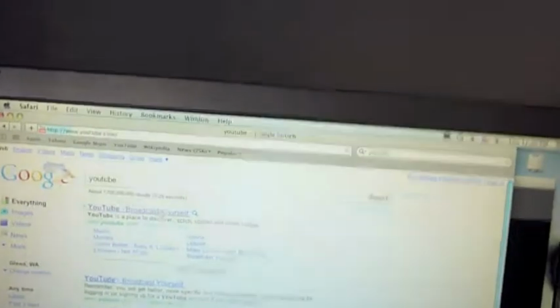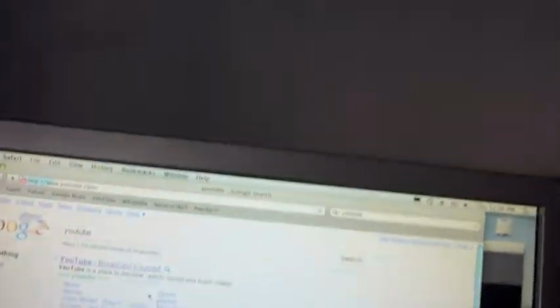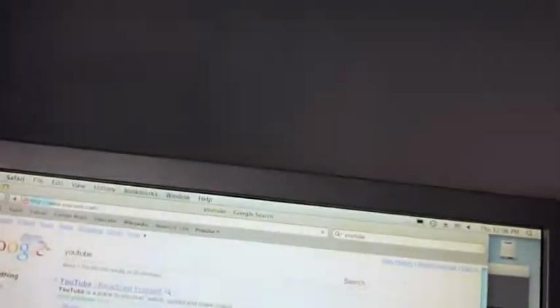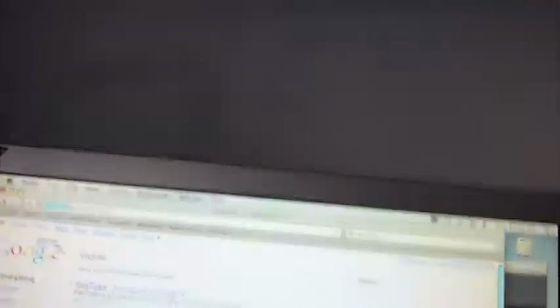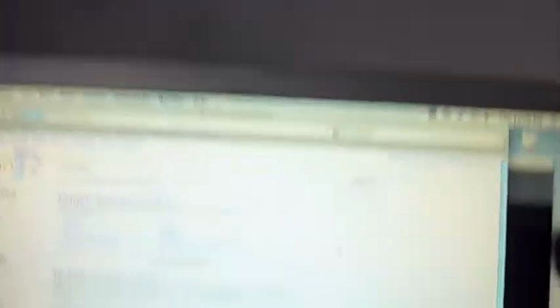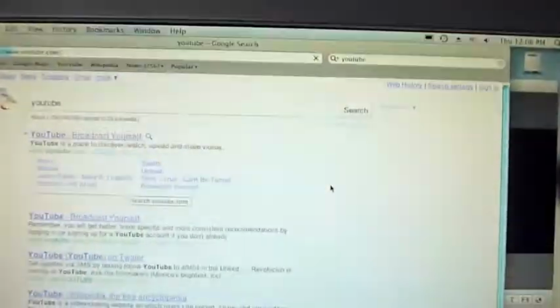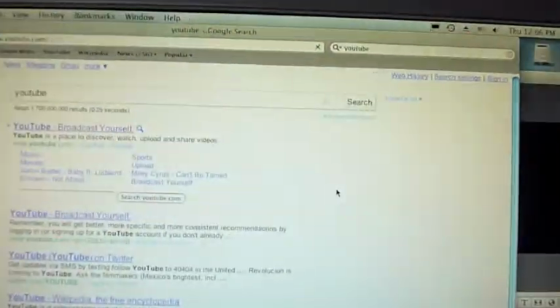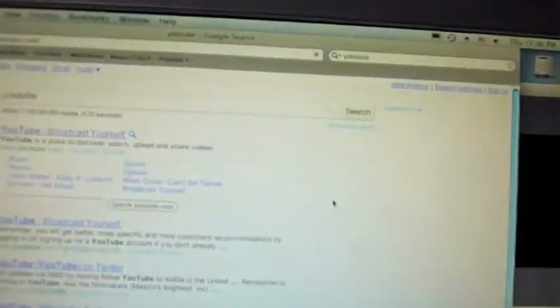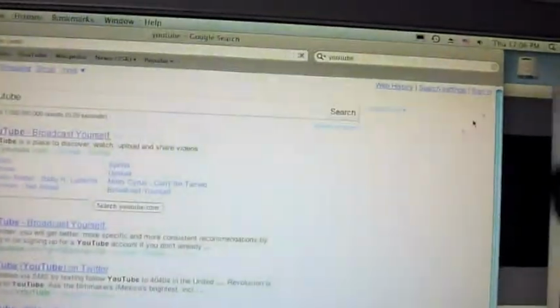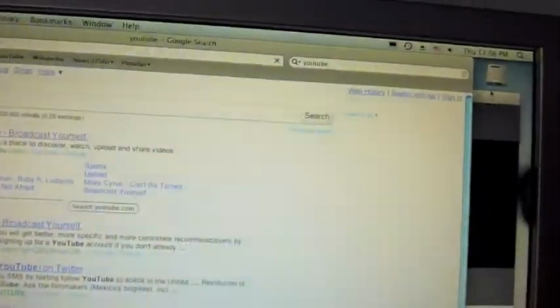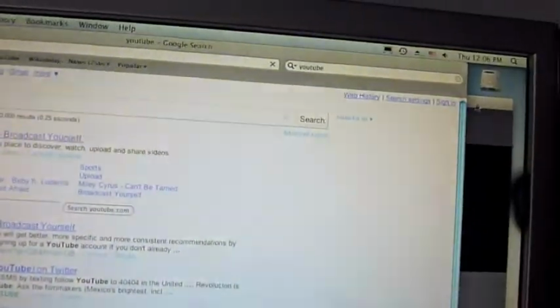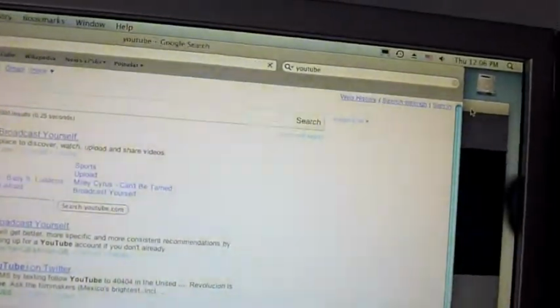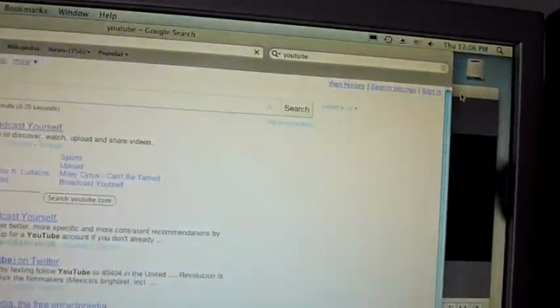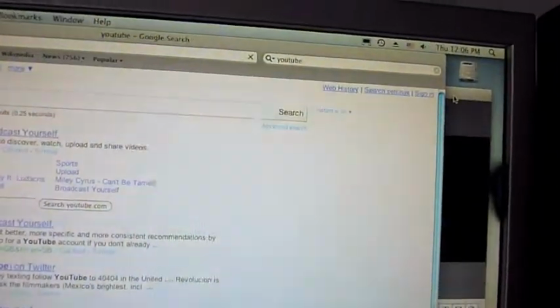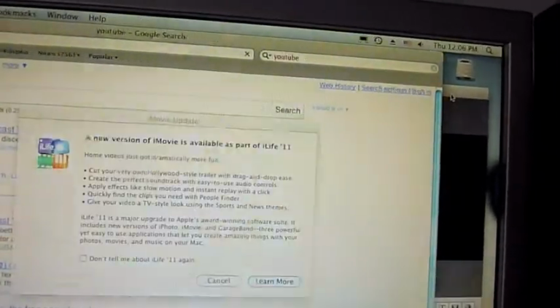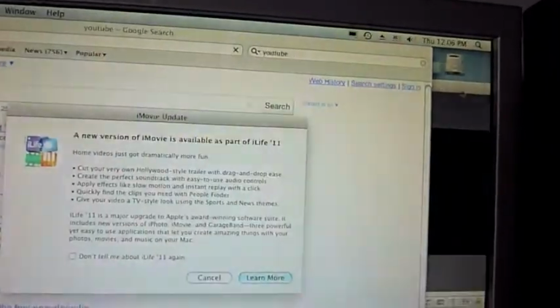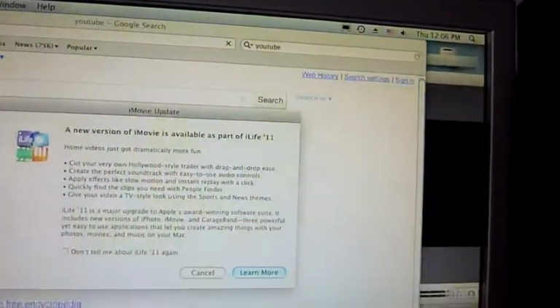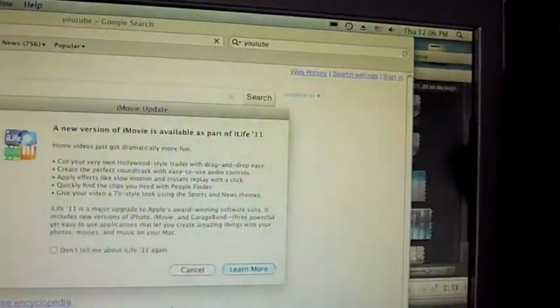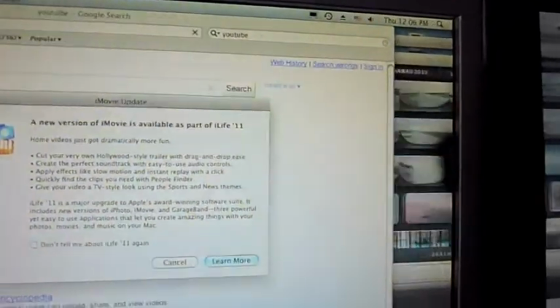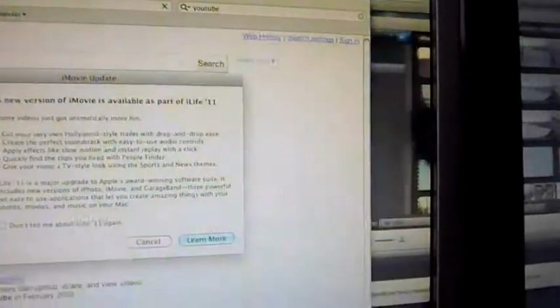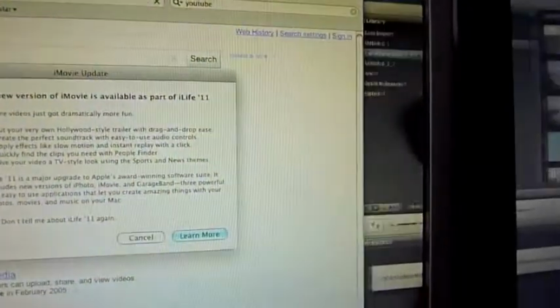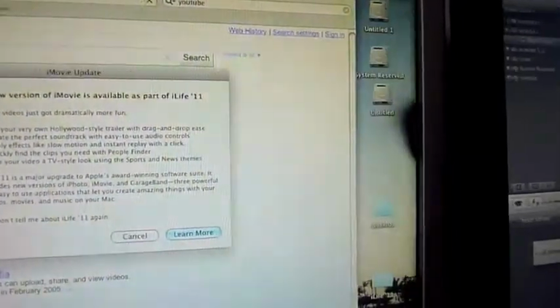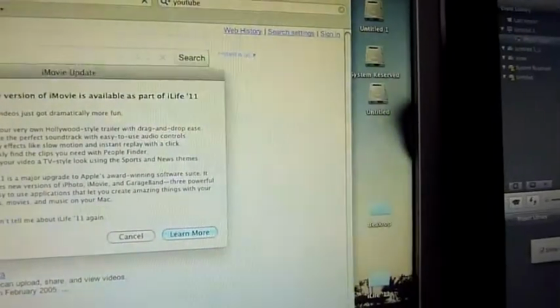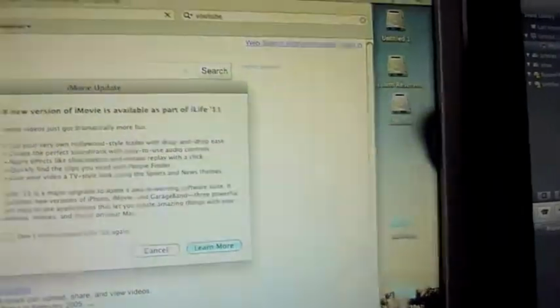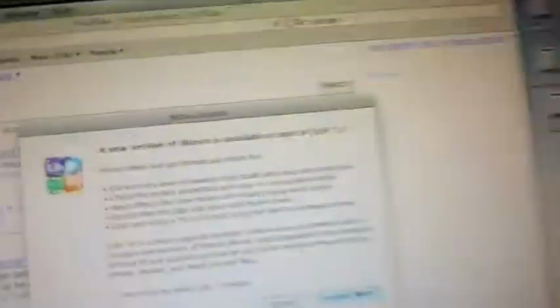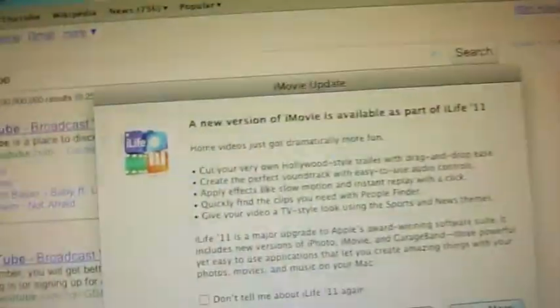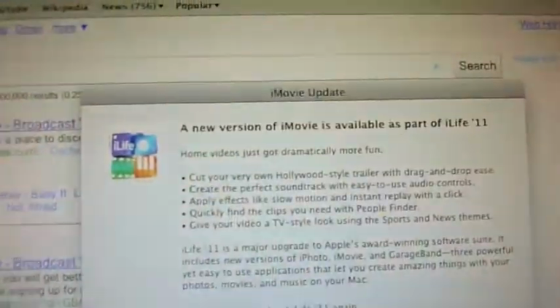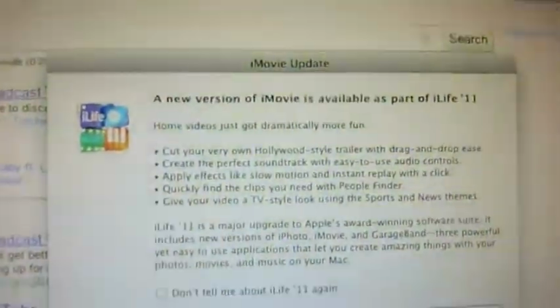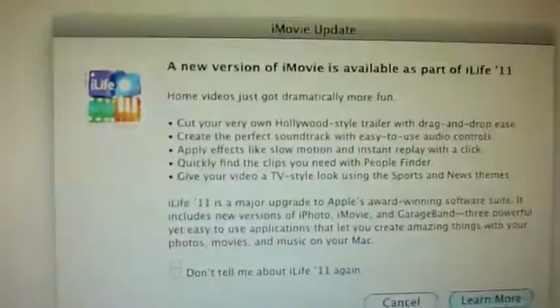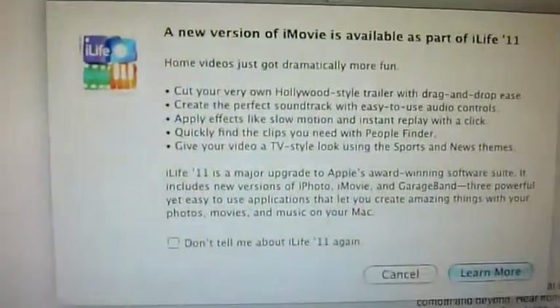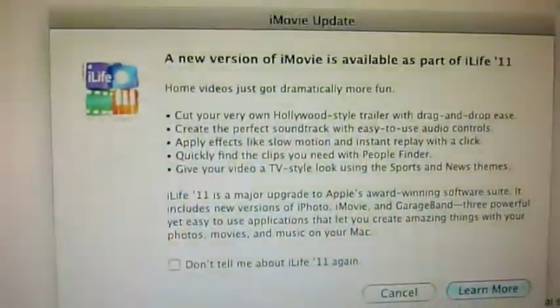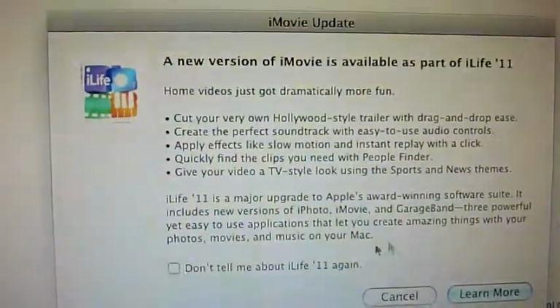I think it's something with my internet, it's just sort of a little laggy, a little slow. Here's the new update.